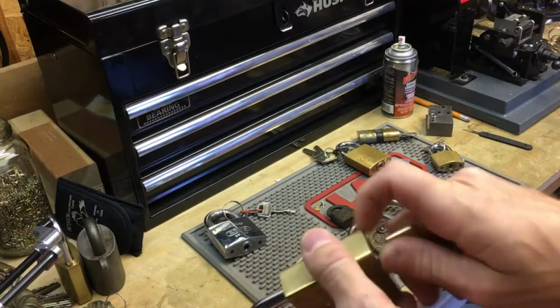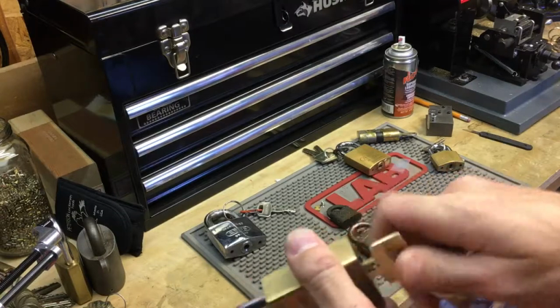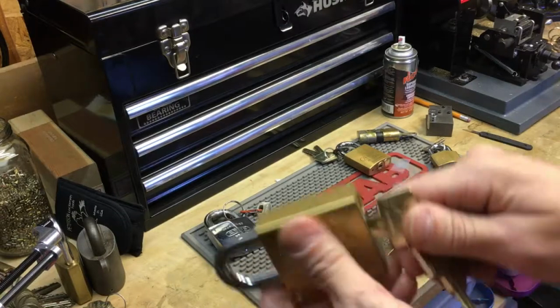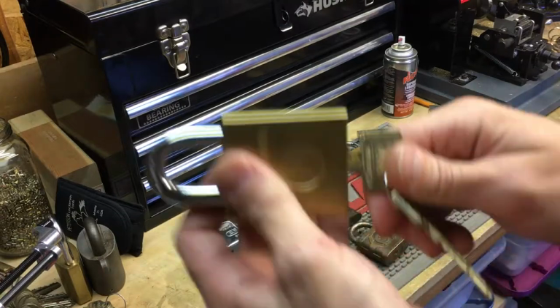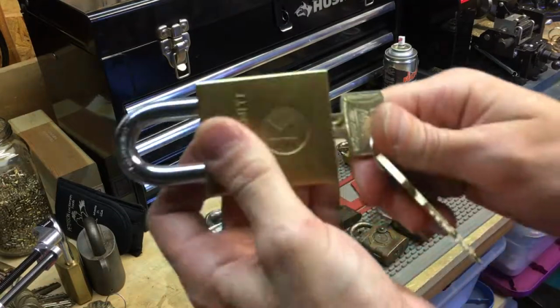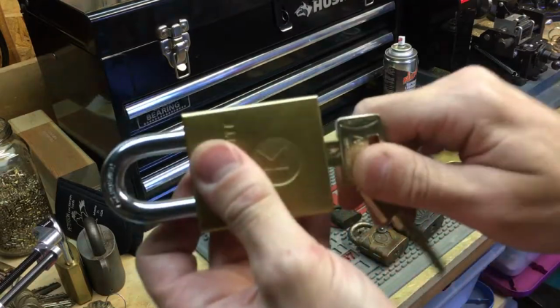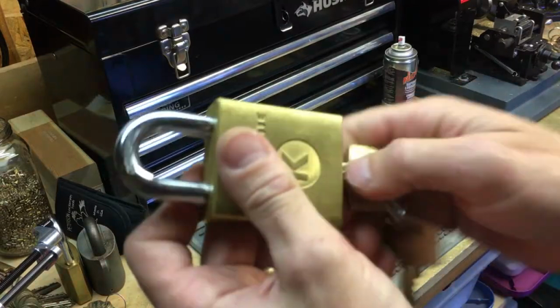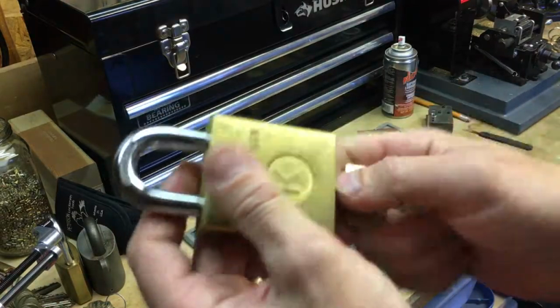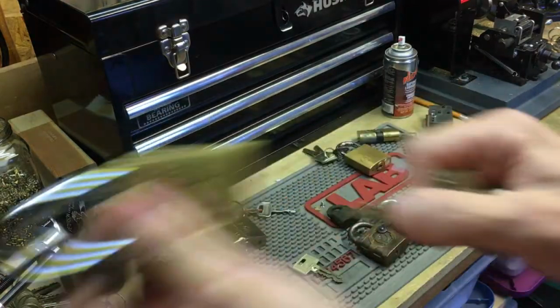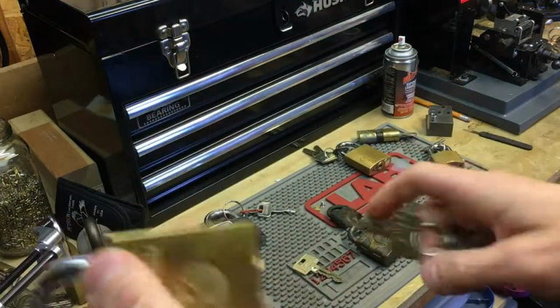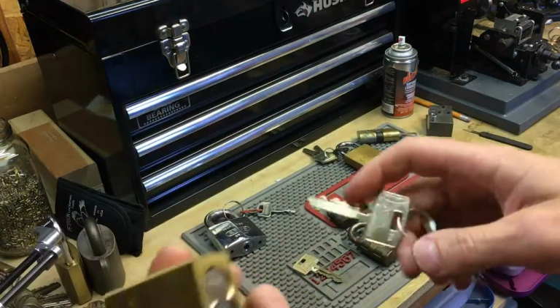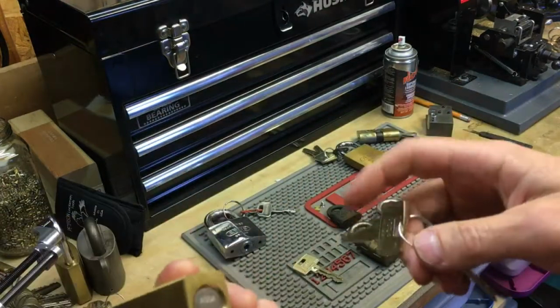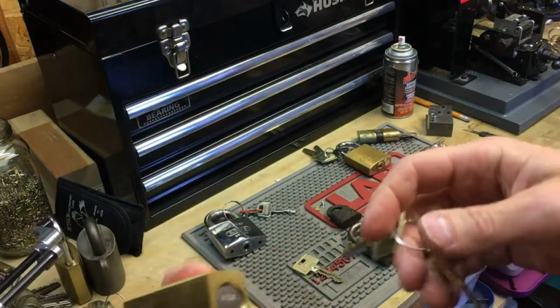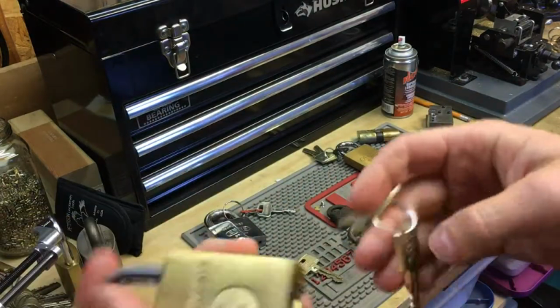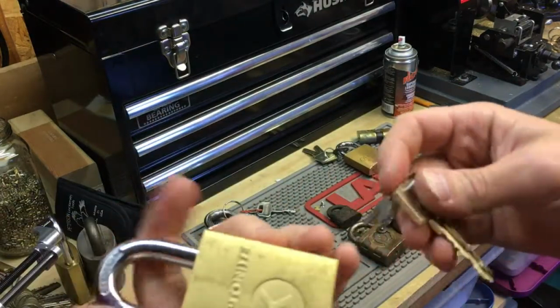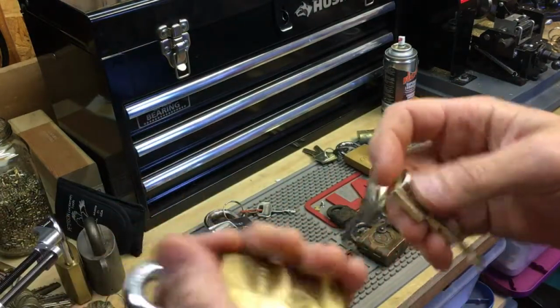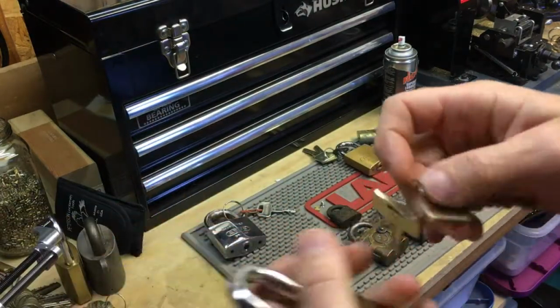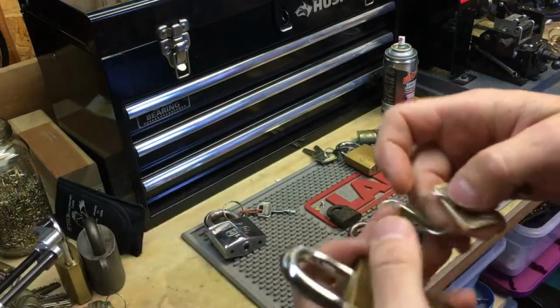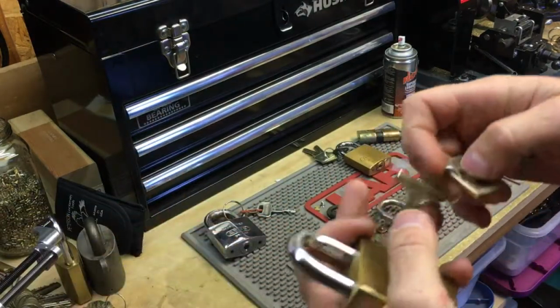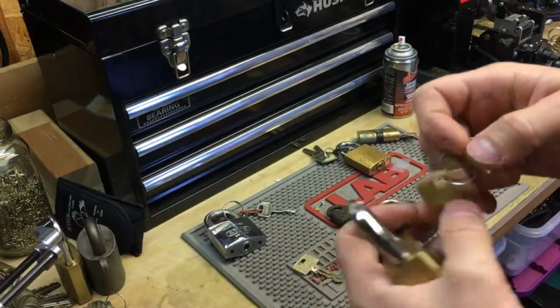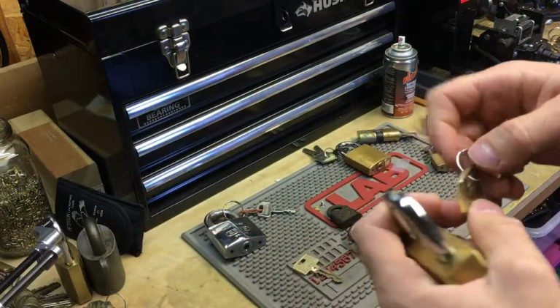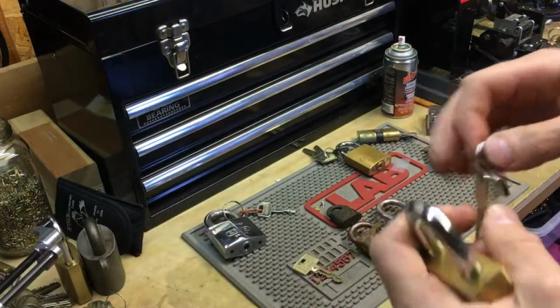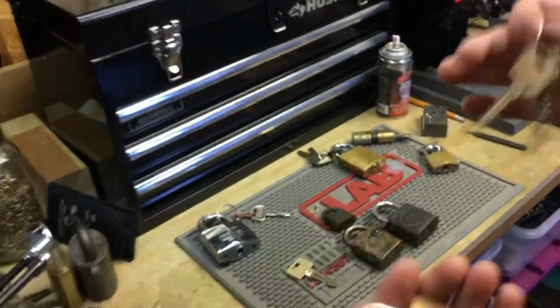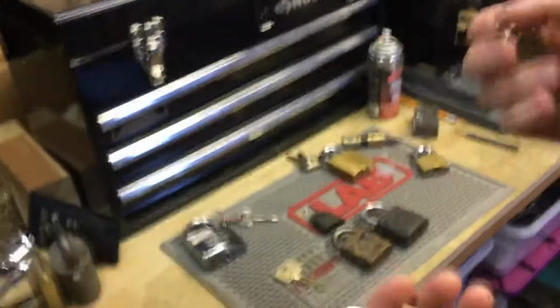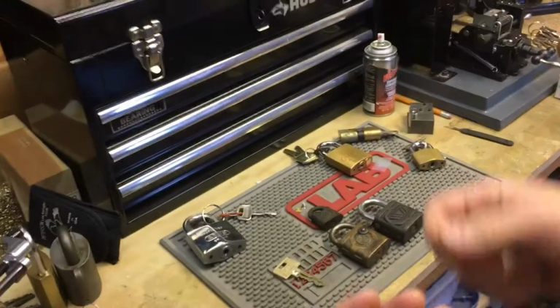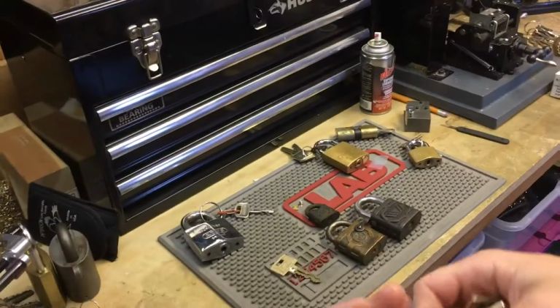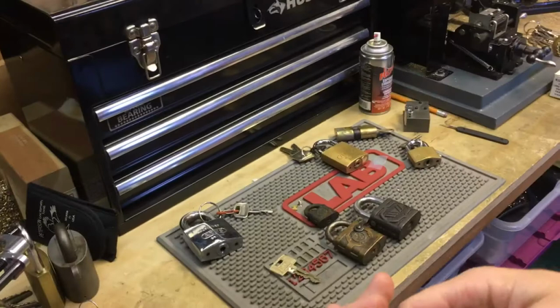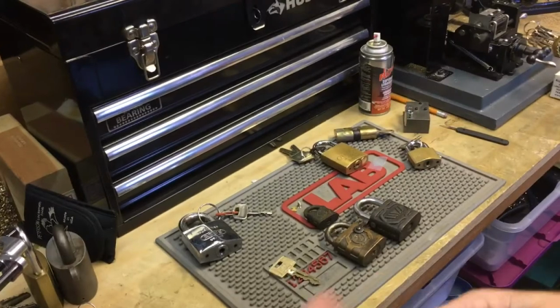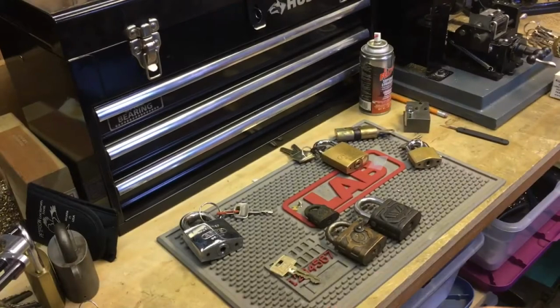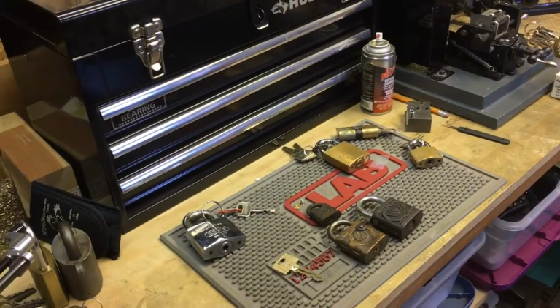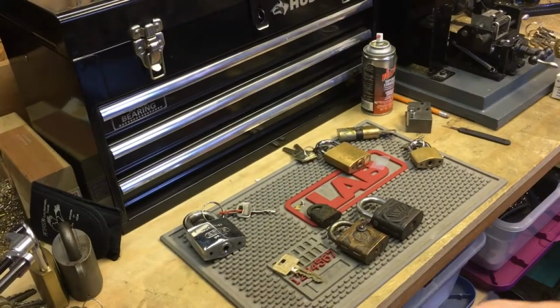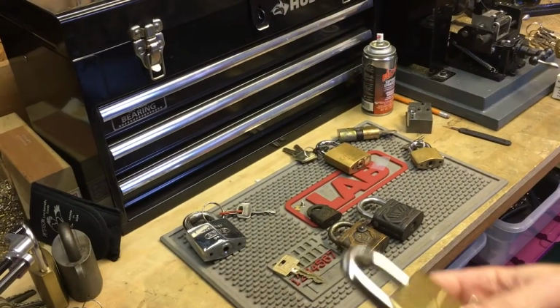I could switch it out later or put that core into a house lock or something like that, so that's really cool.